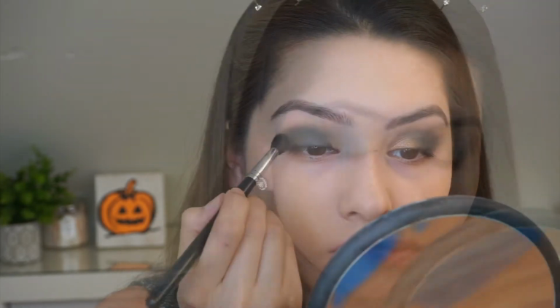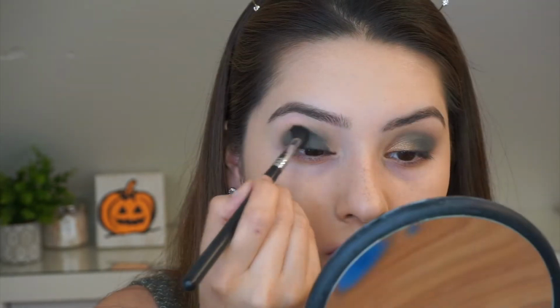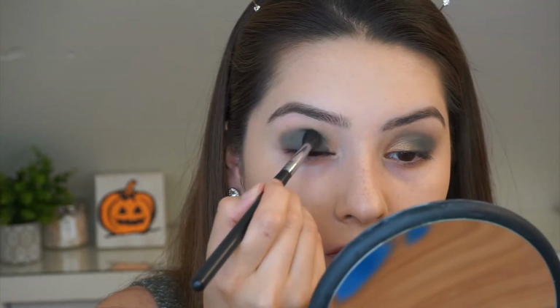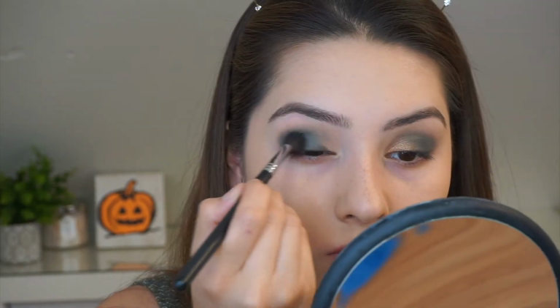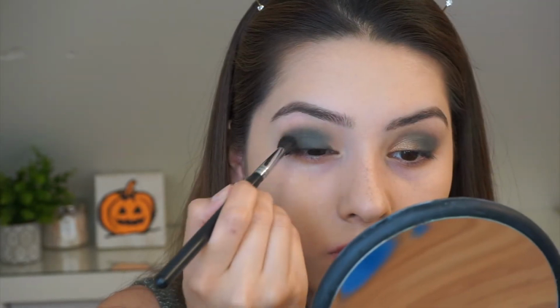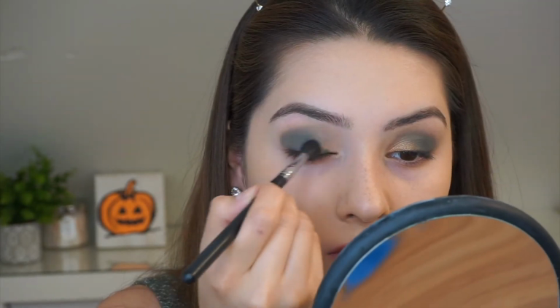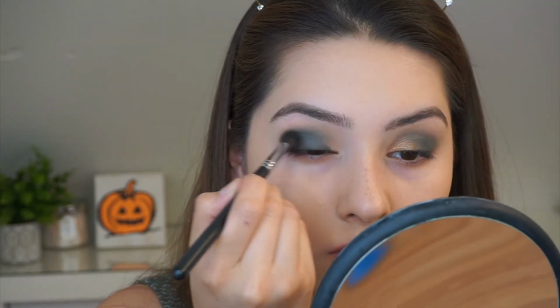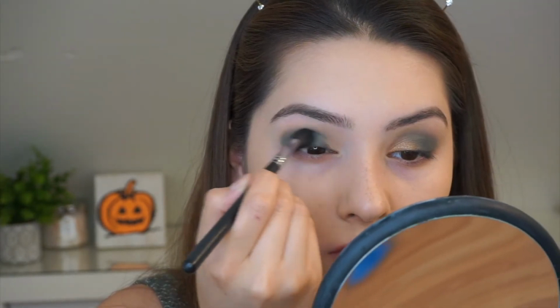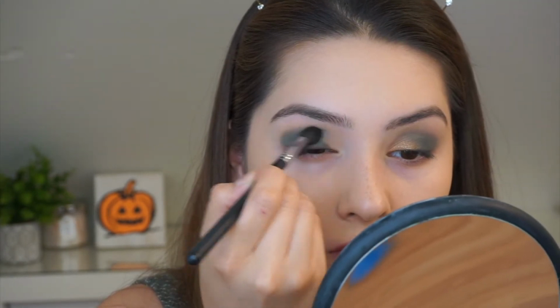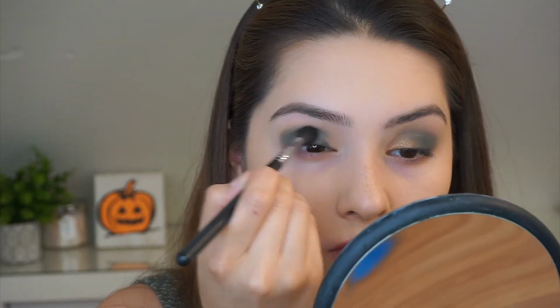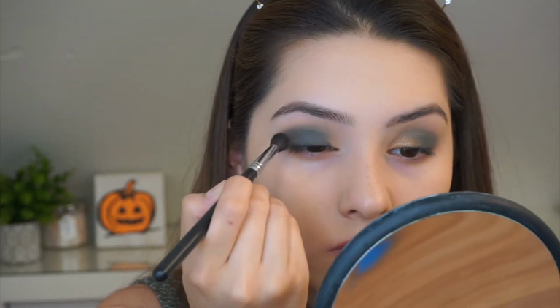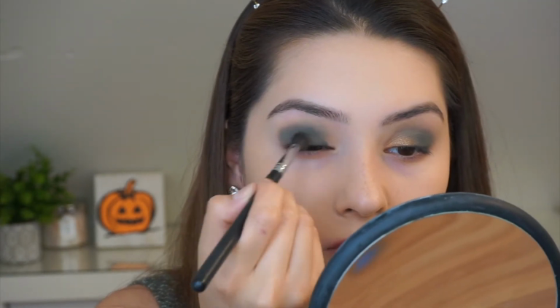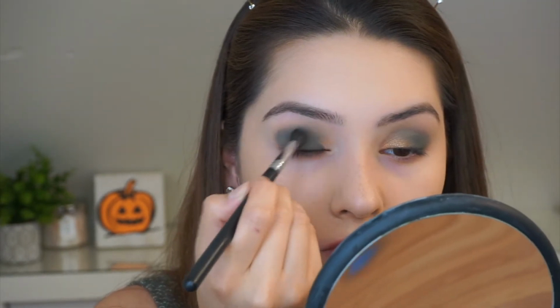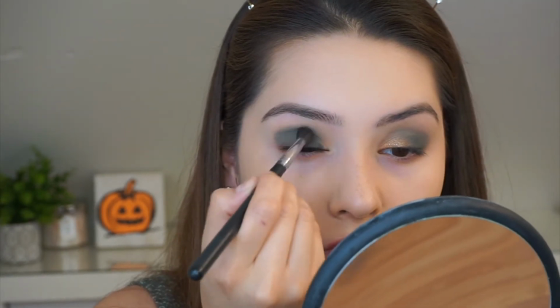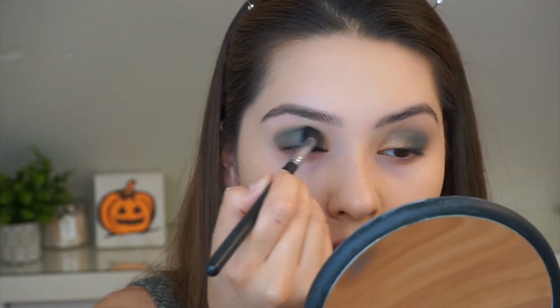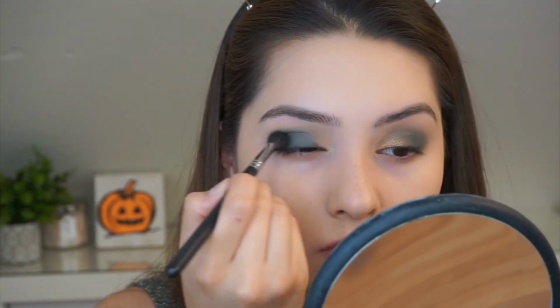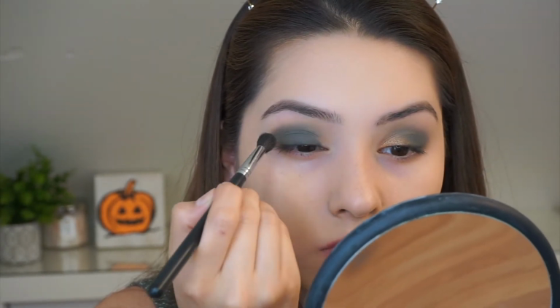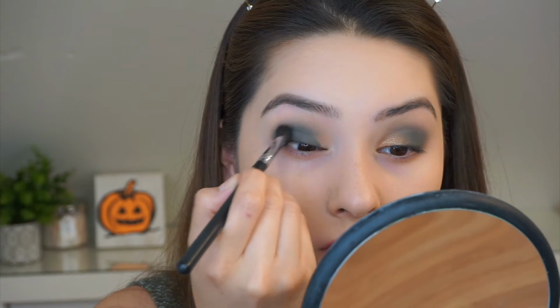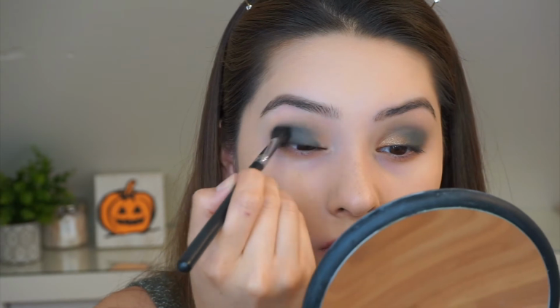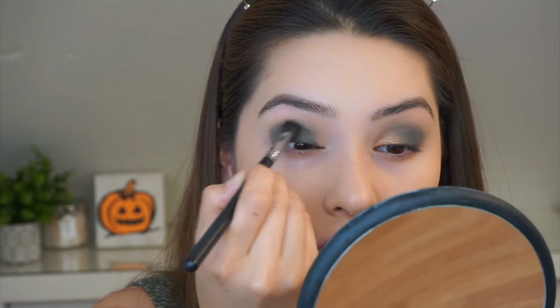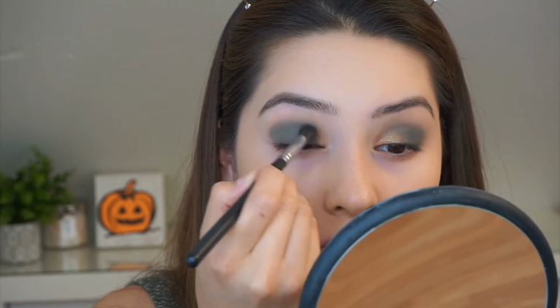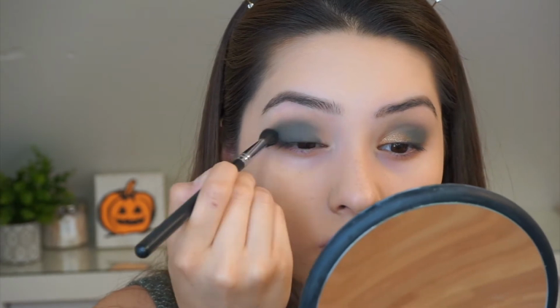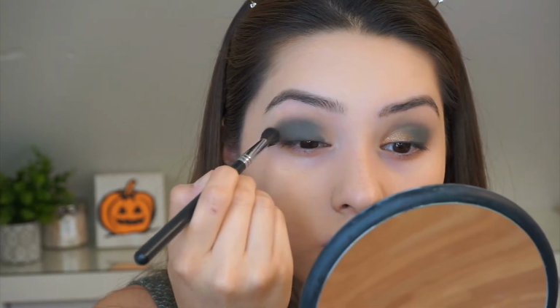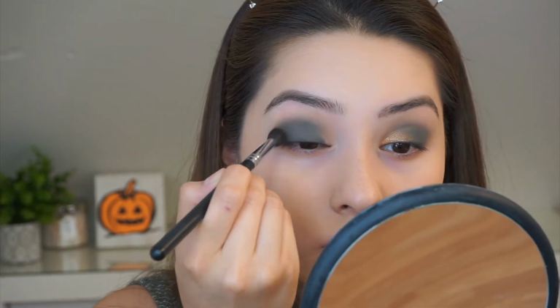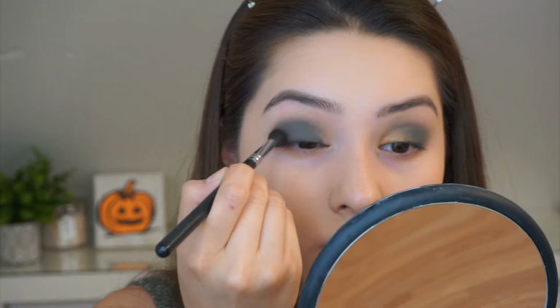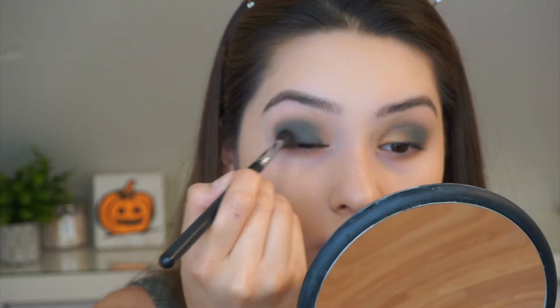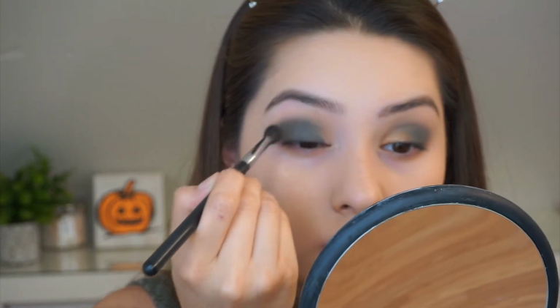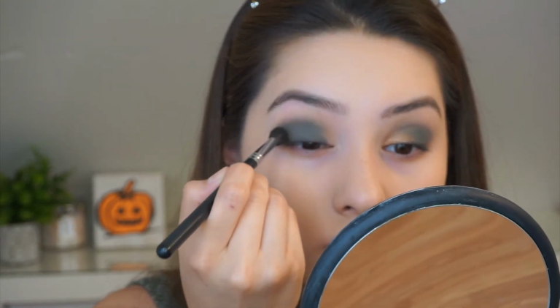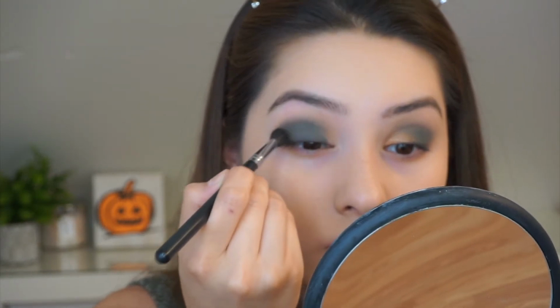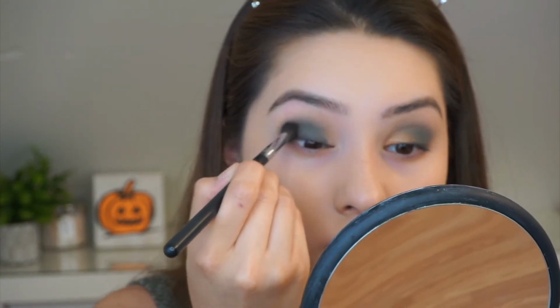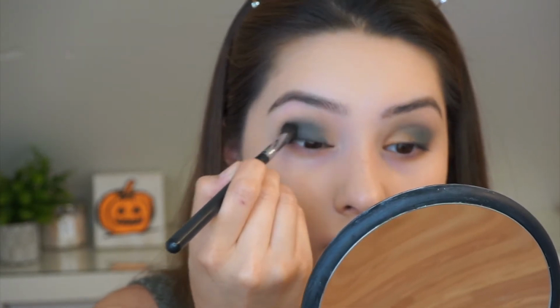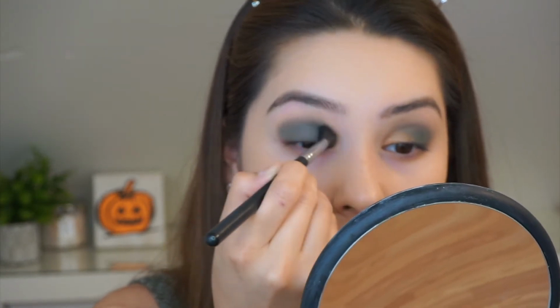Here I picked up the shade Destiny and I'm going to just concentrate that into my crease.